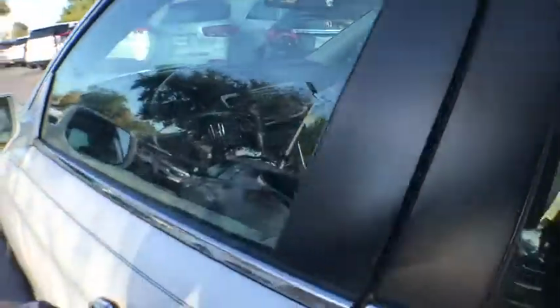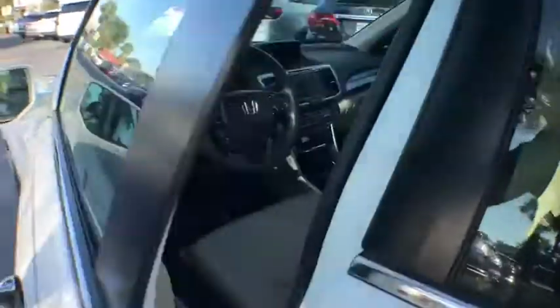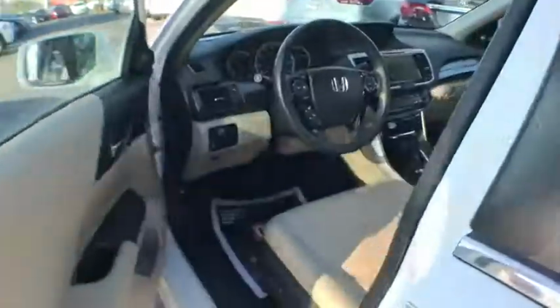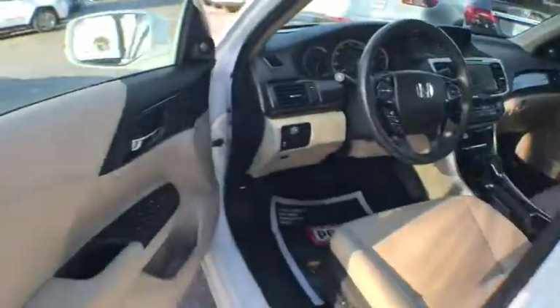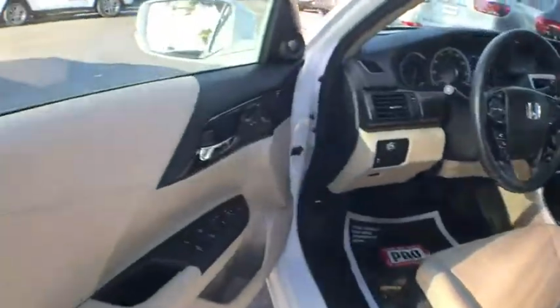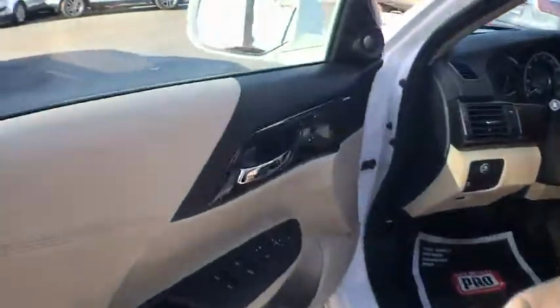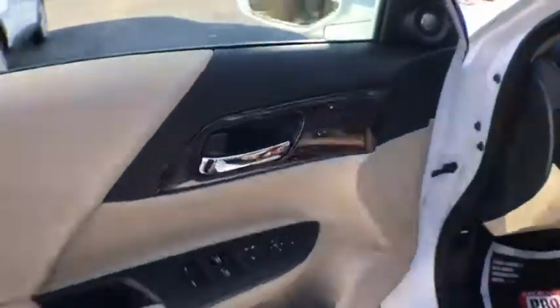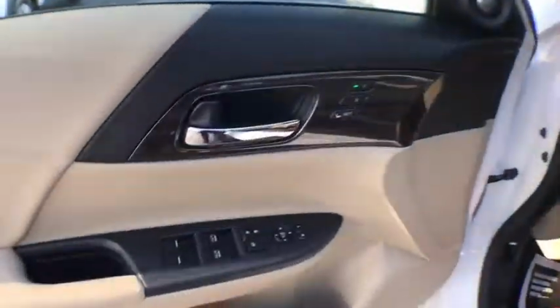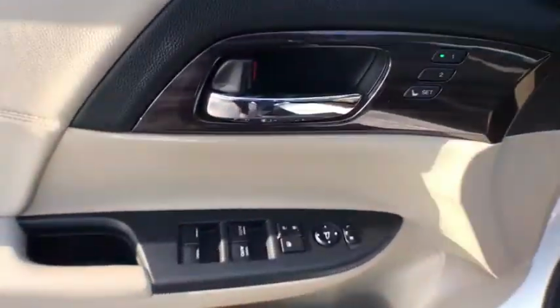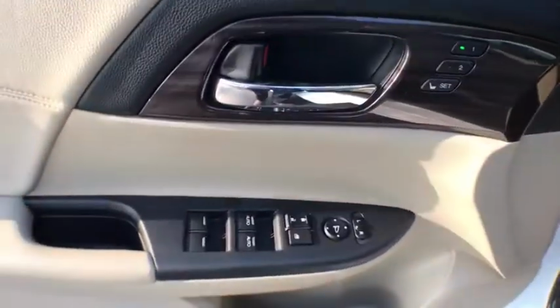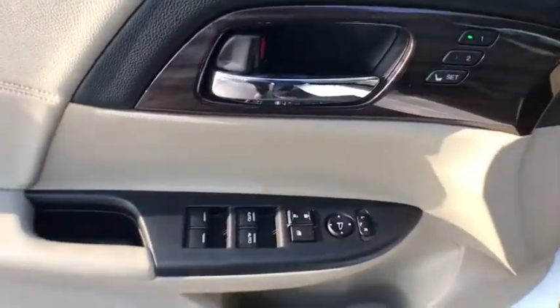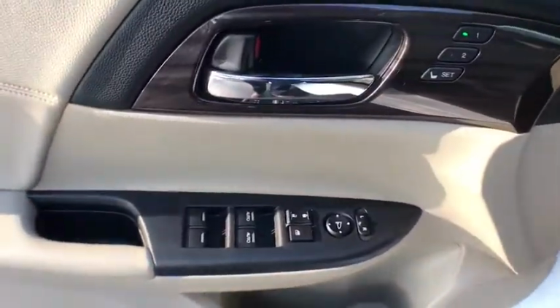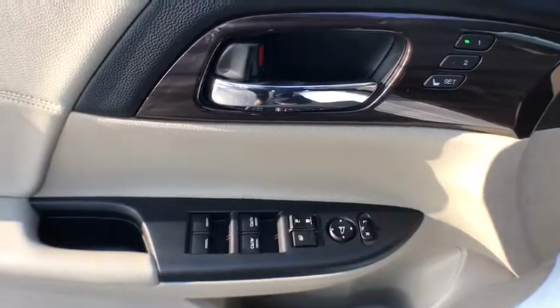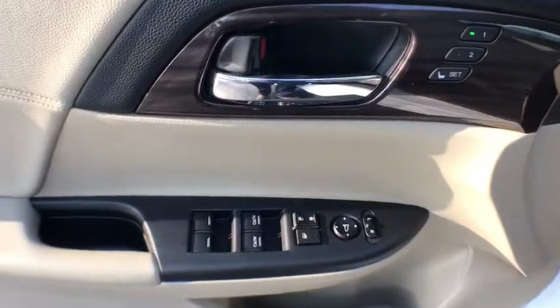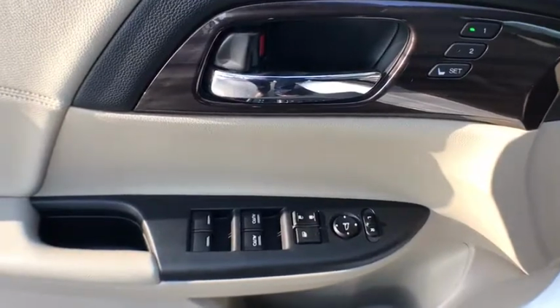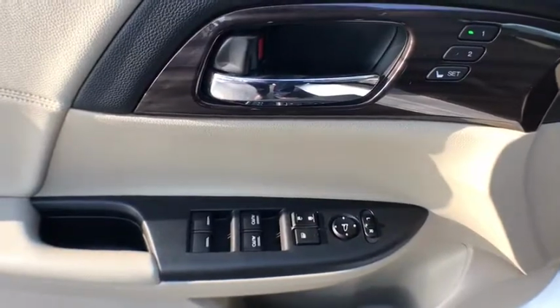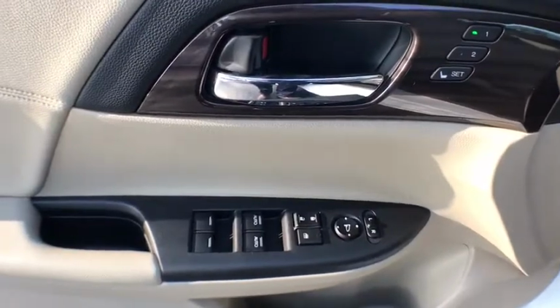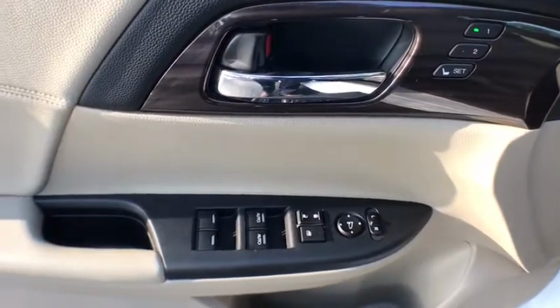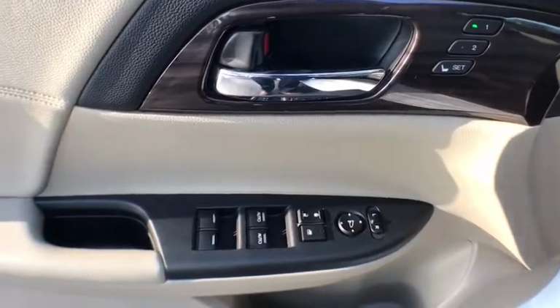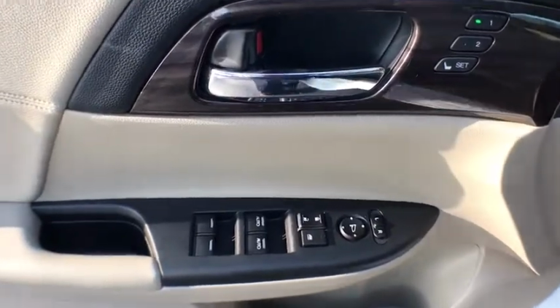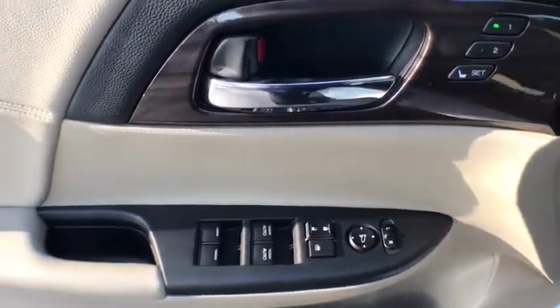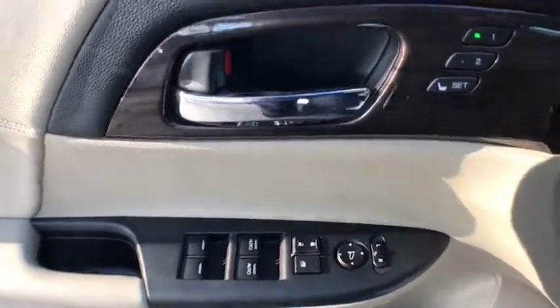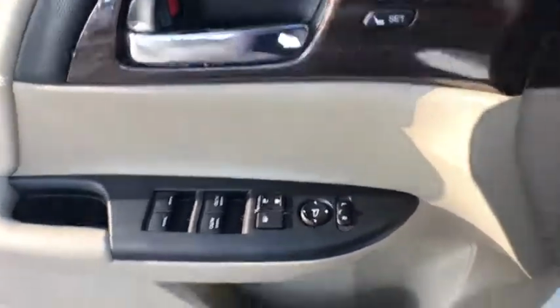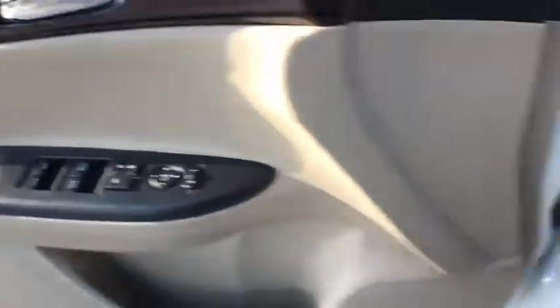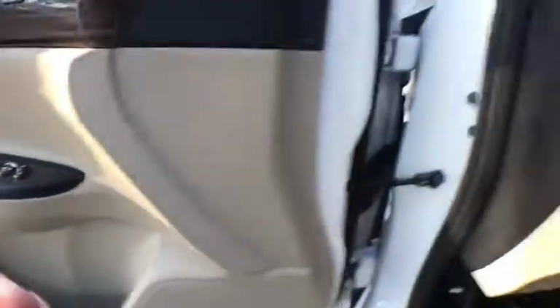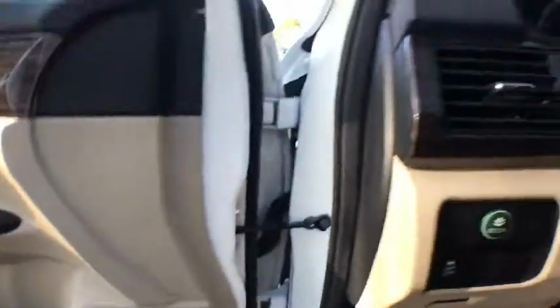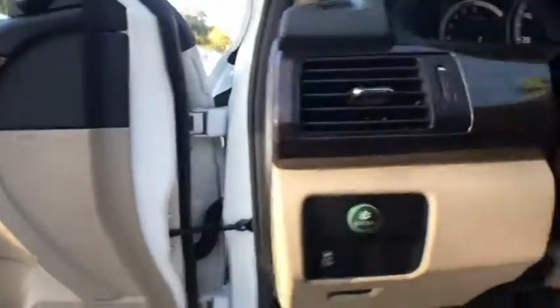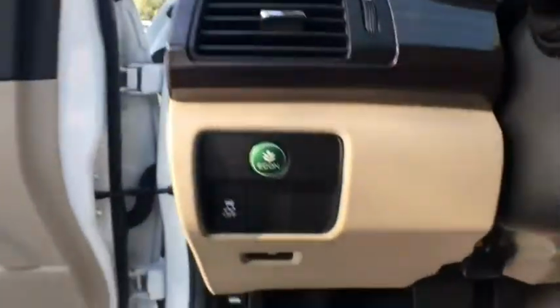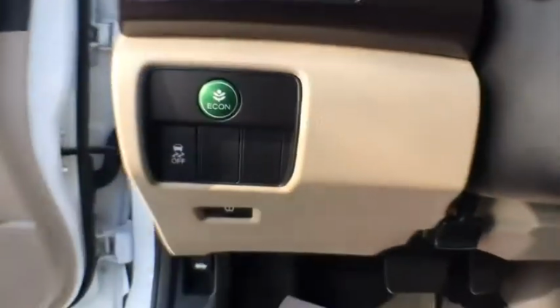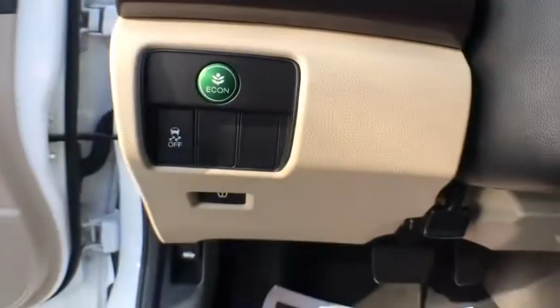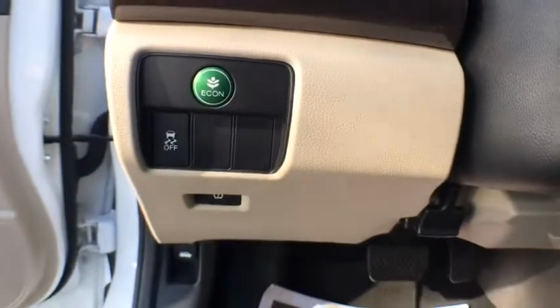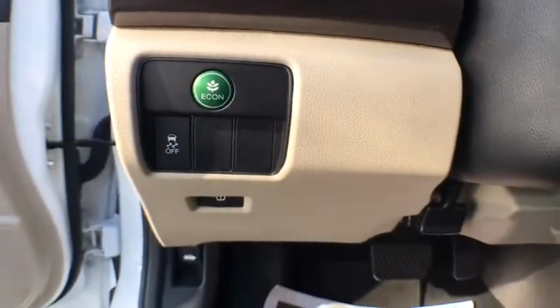Keyless entry, power driver's seat, power passenger seat, remote start, traction control, leather-wrapped steering wheel, Bluetooth.